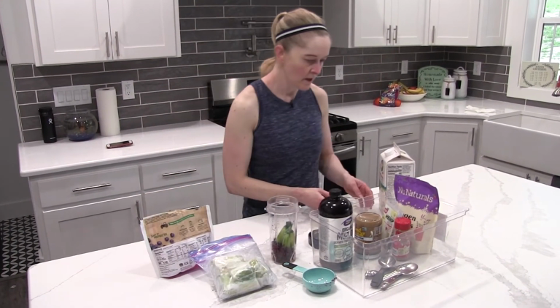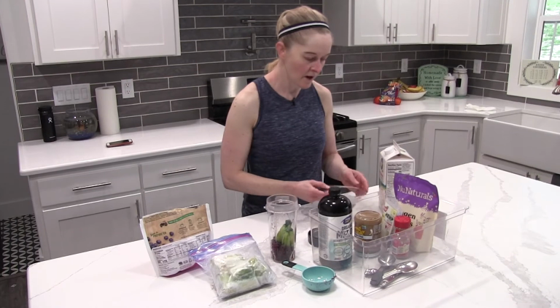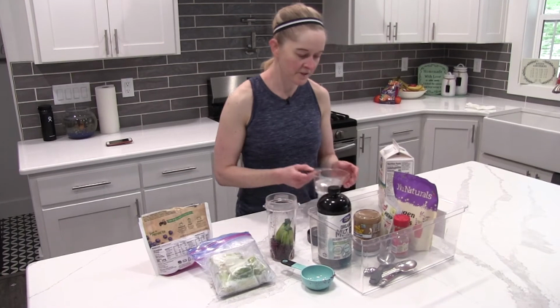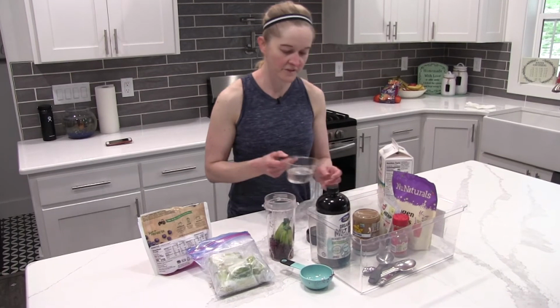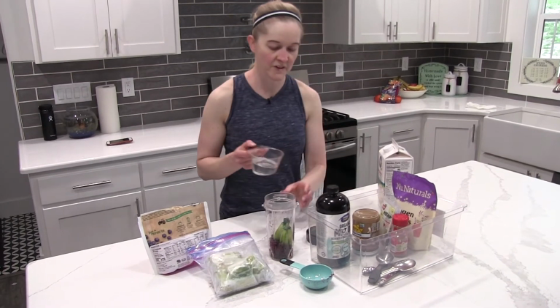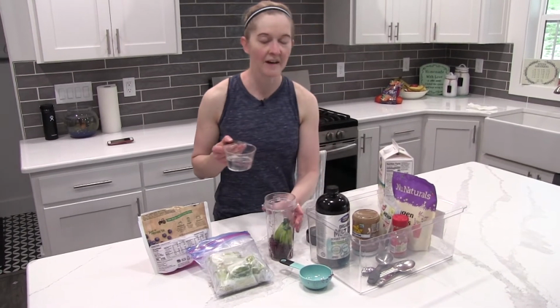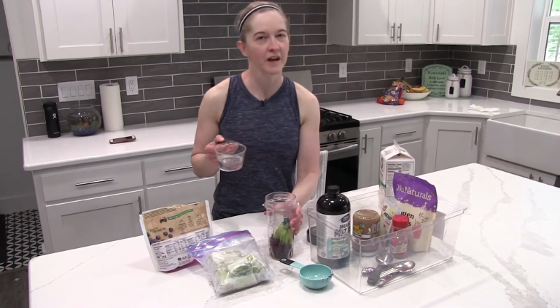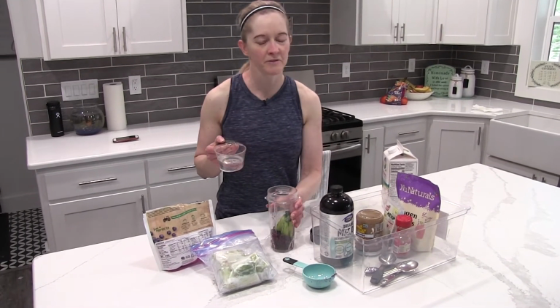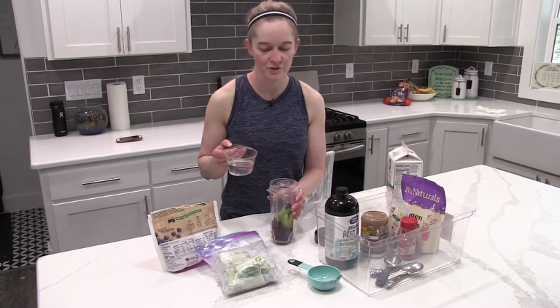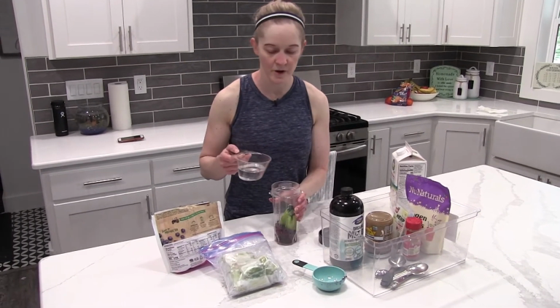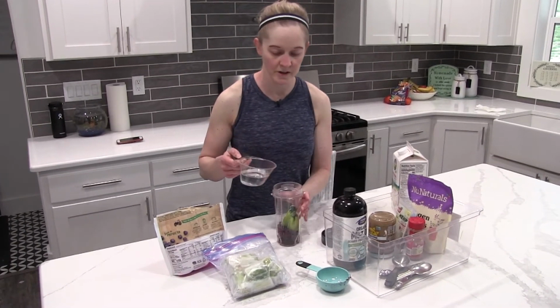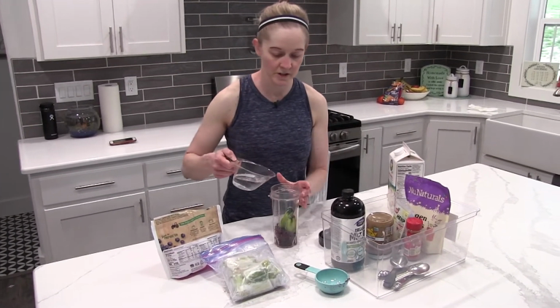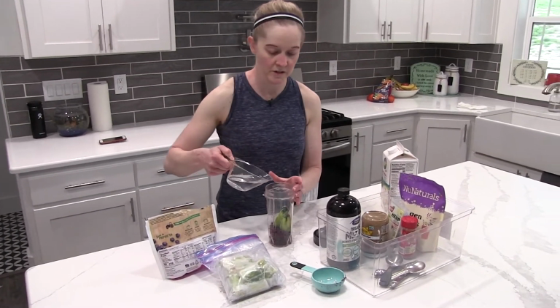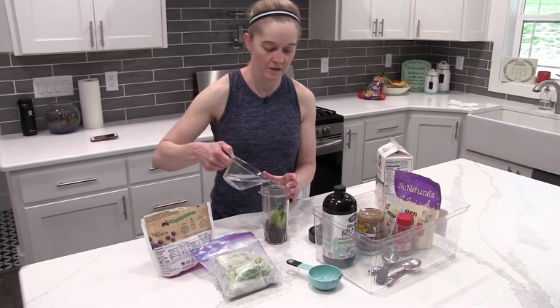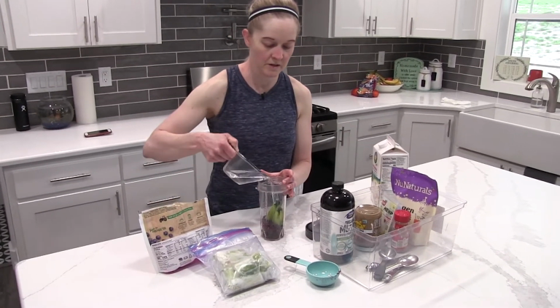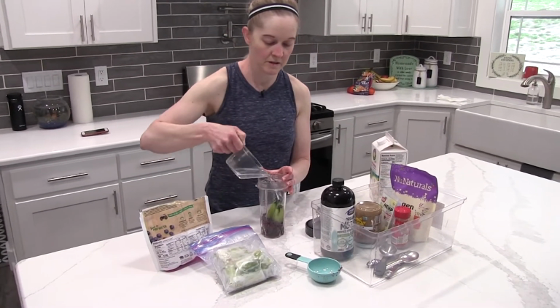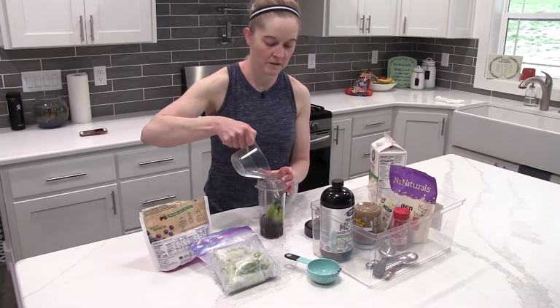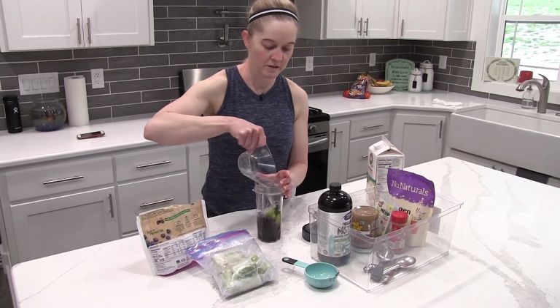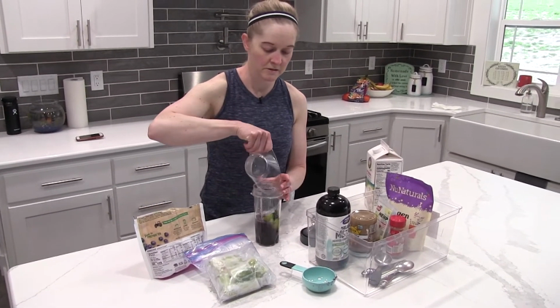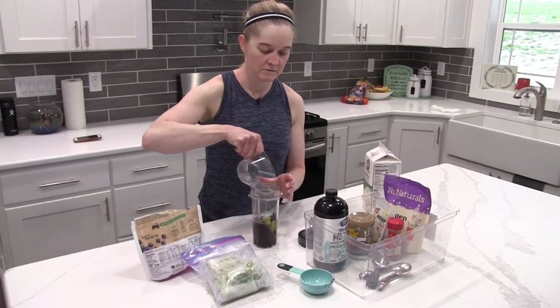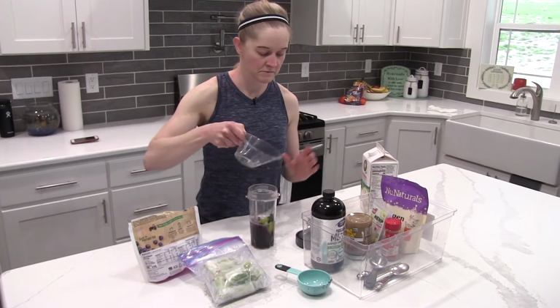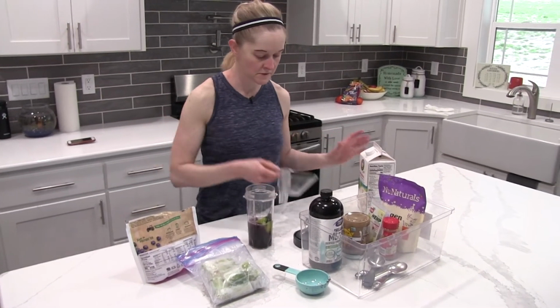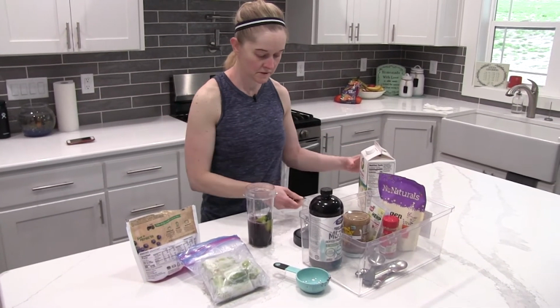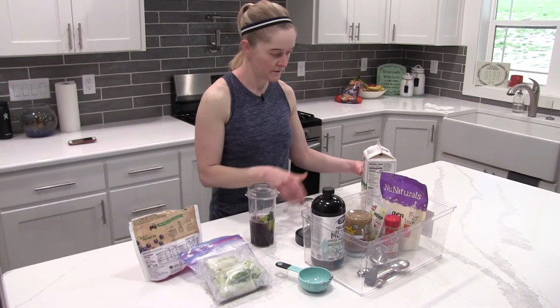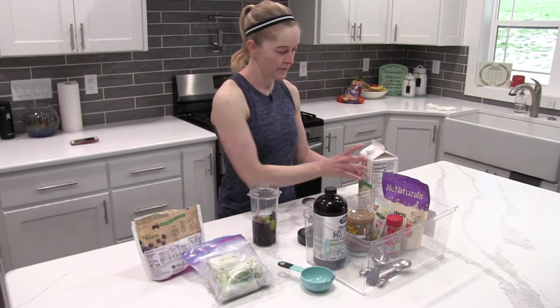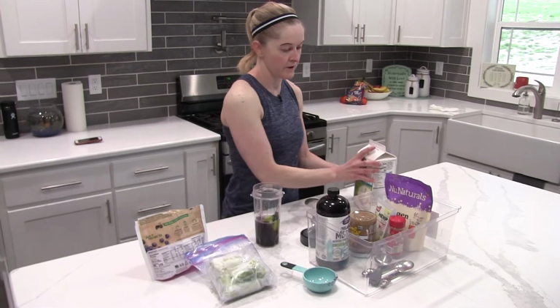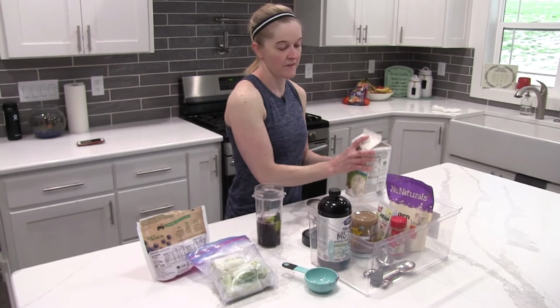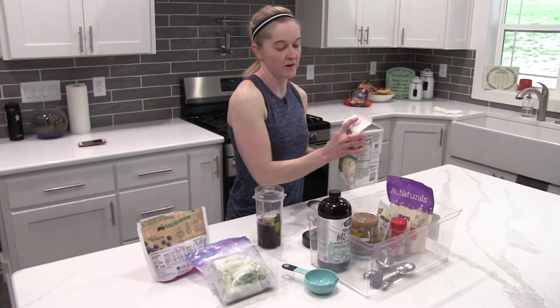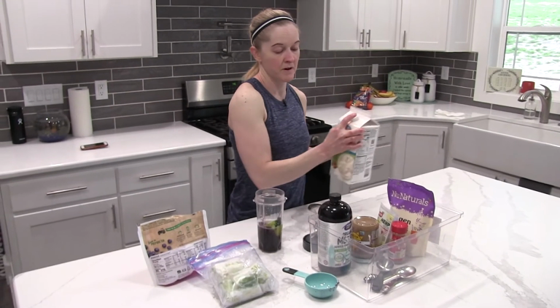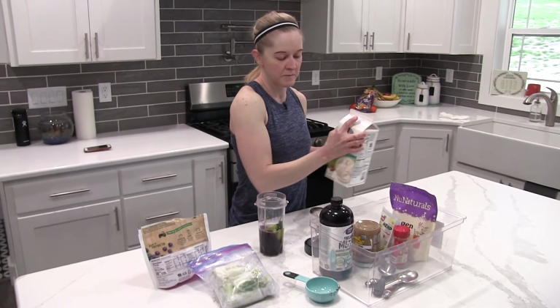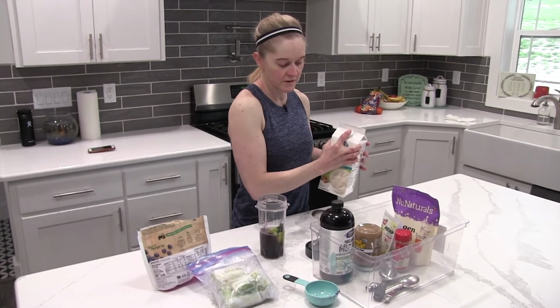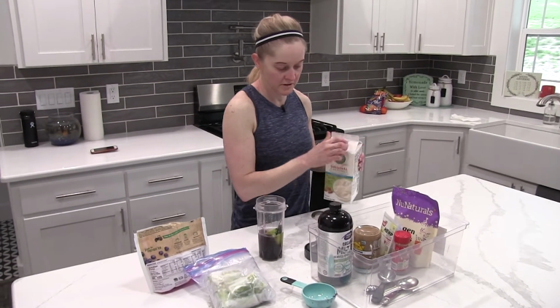It also calls for half a cup of filtered water and a half a cup of almond milk.